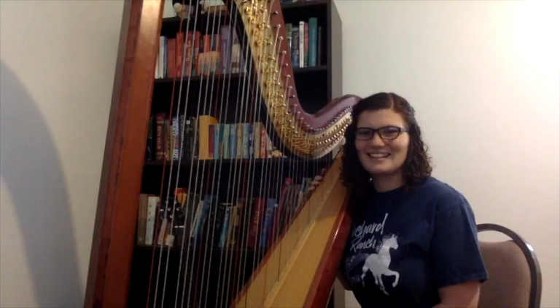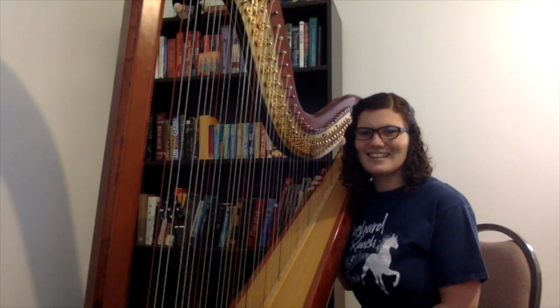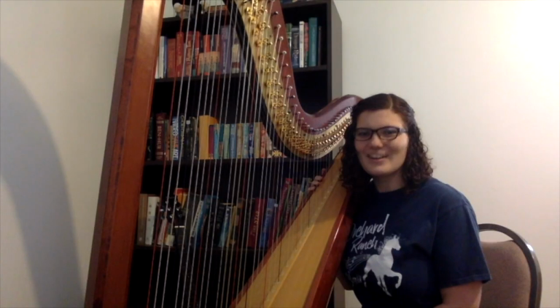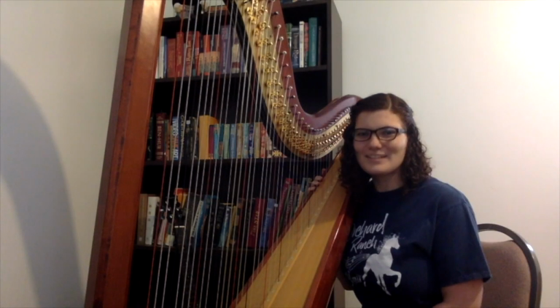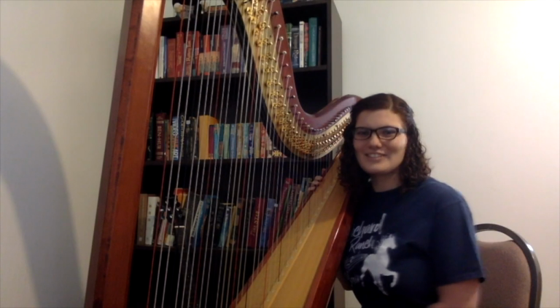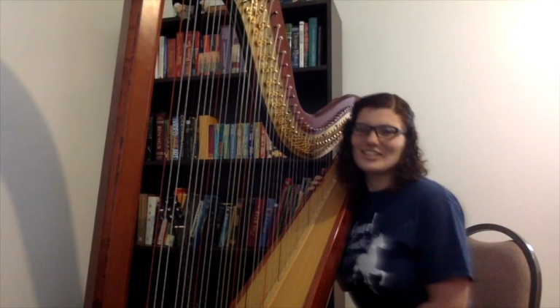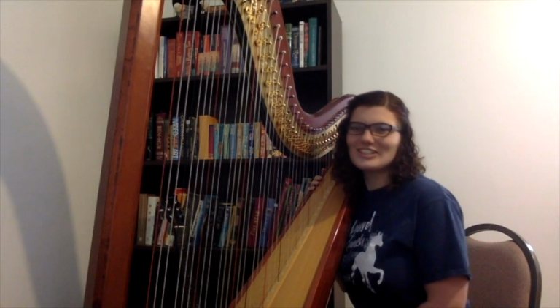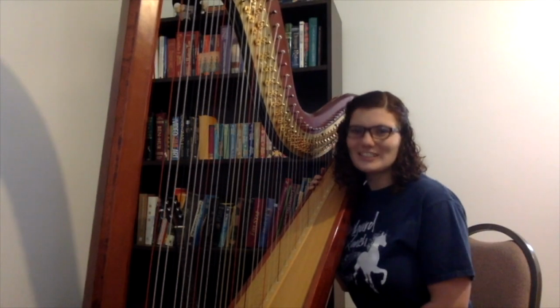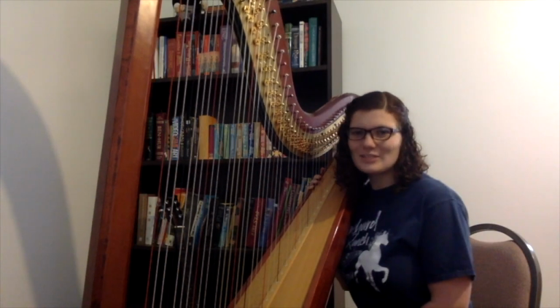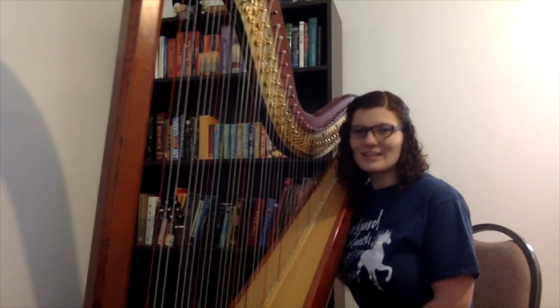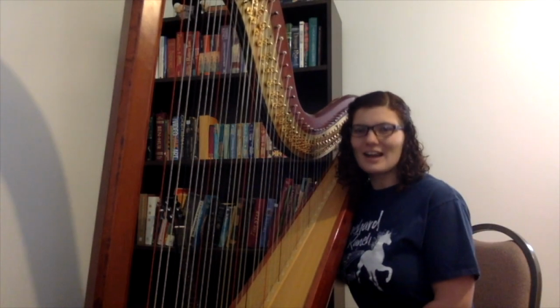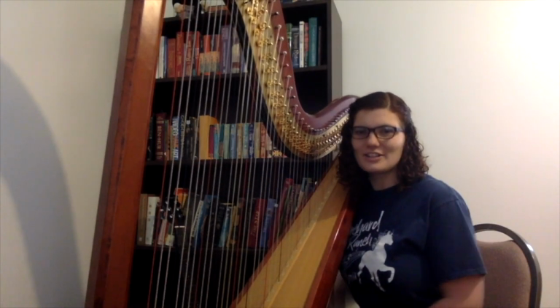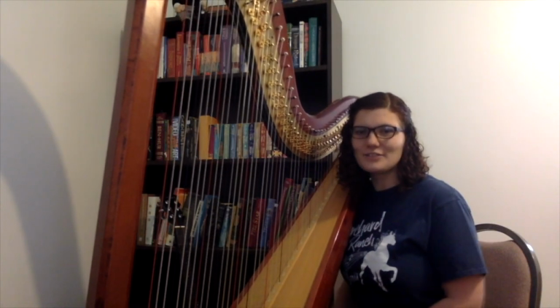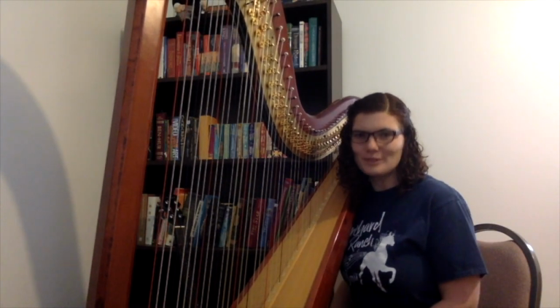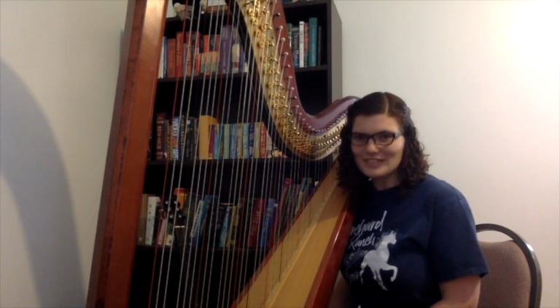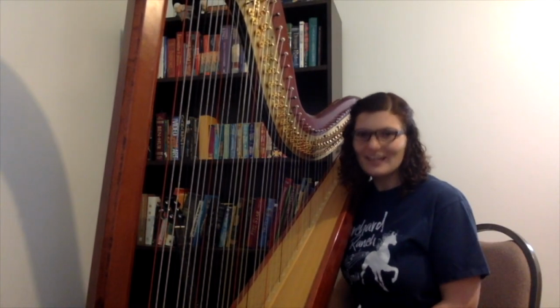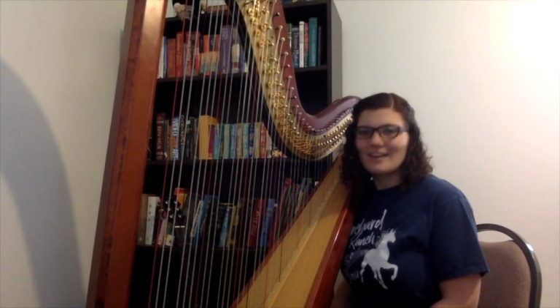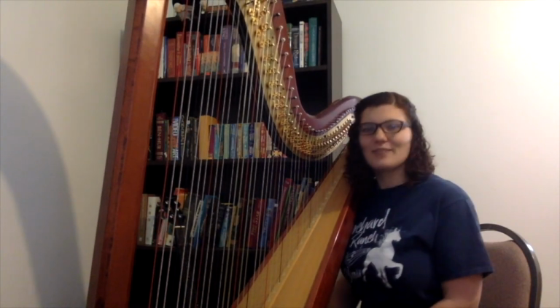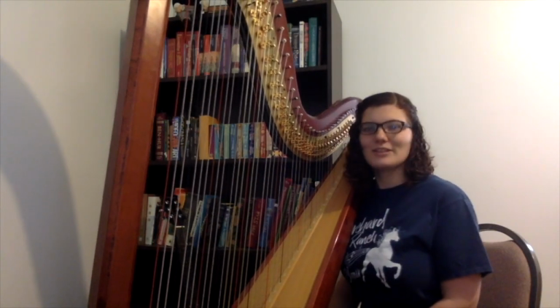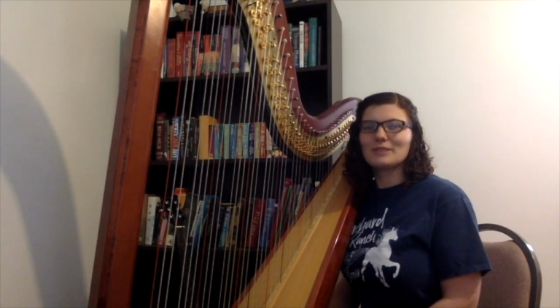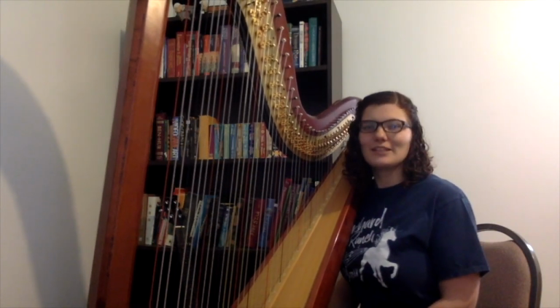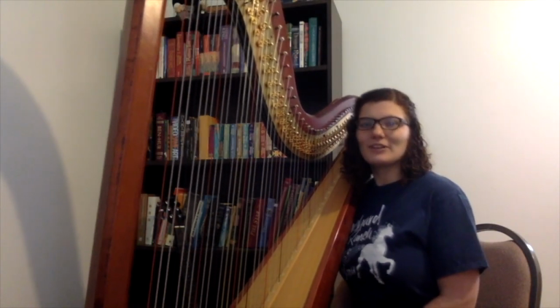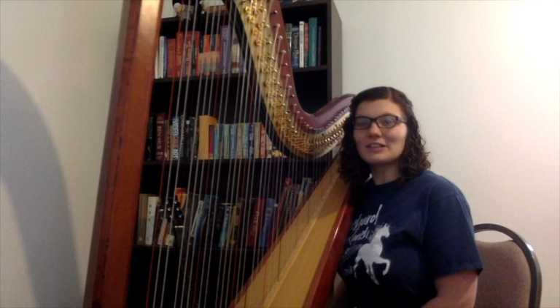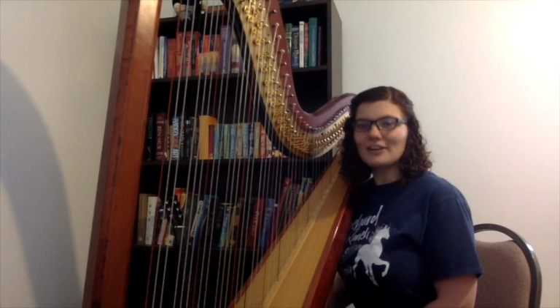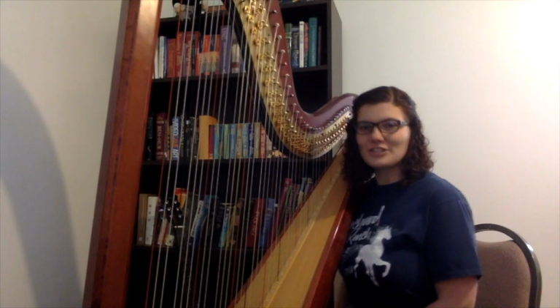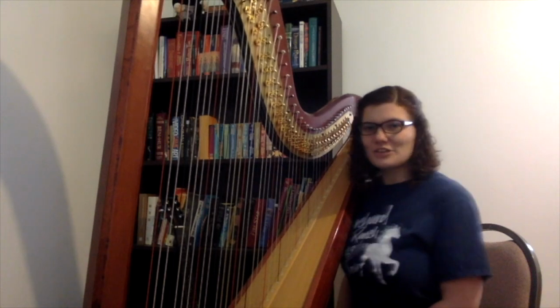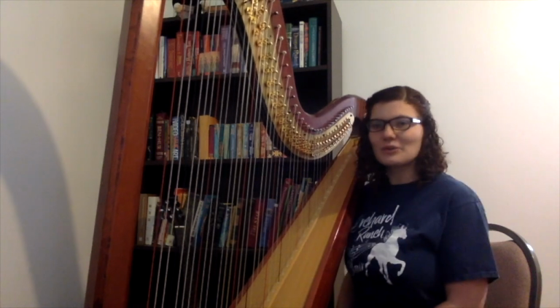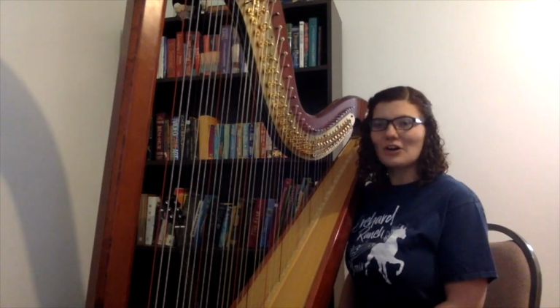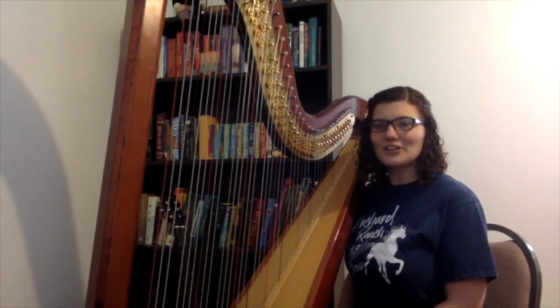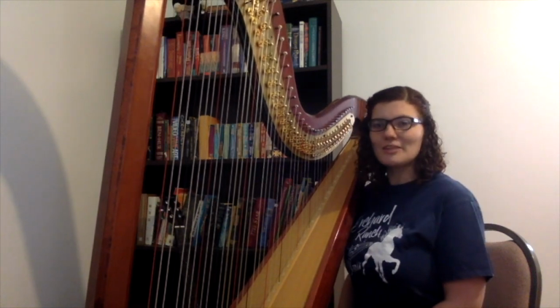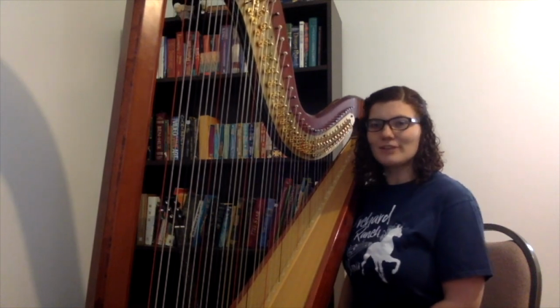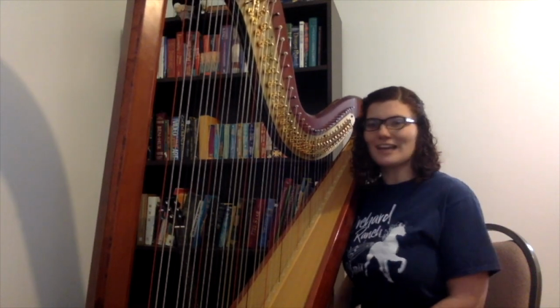The harp is a traditional instrument in Irish folk music, and I'm going to play you a little Irish tune called The Butterfly.